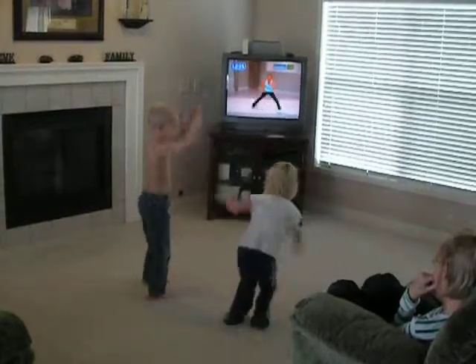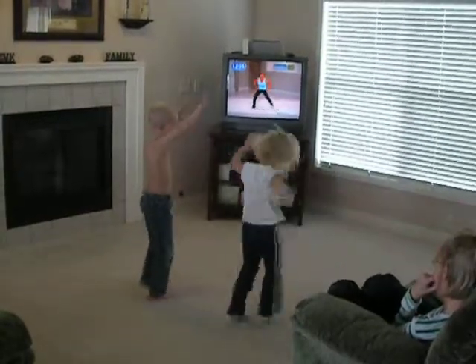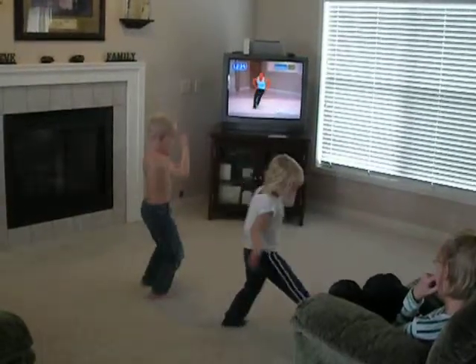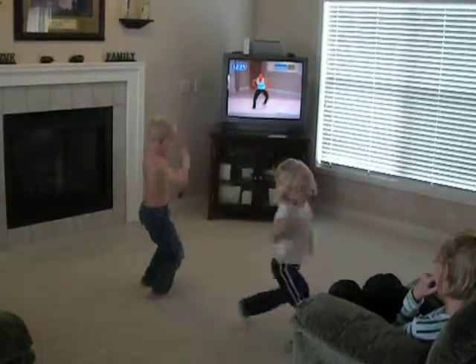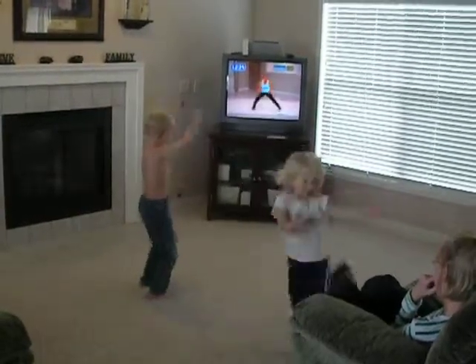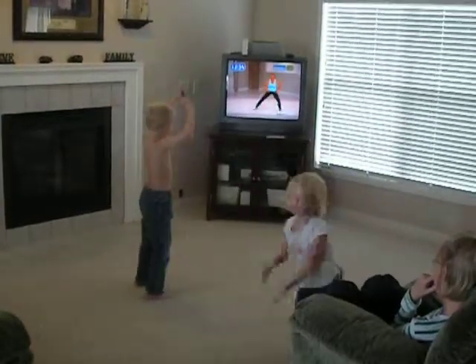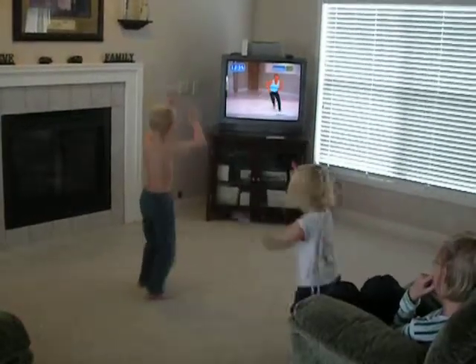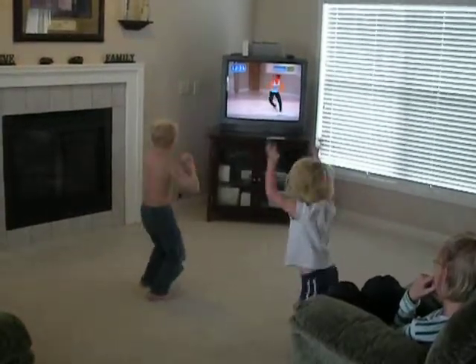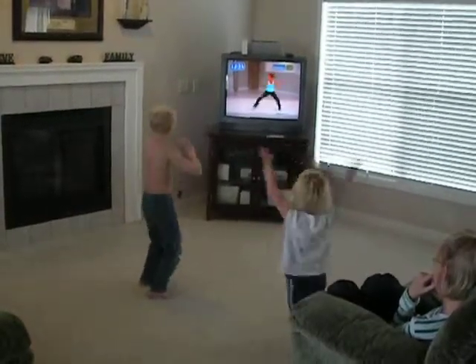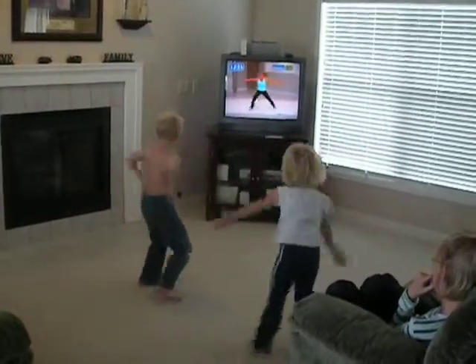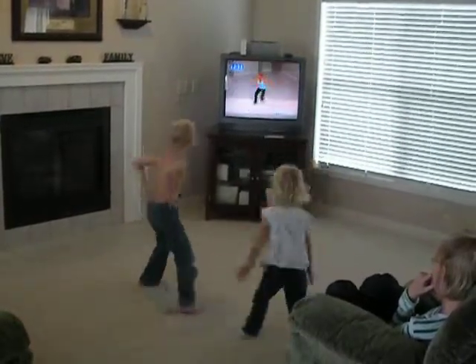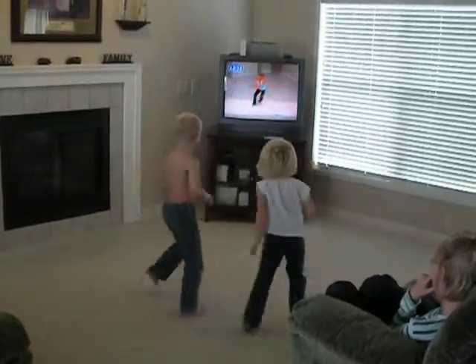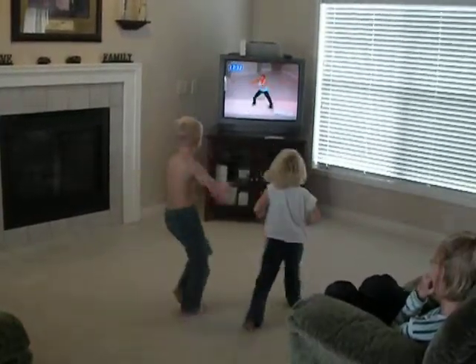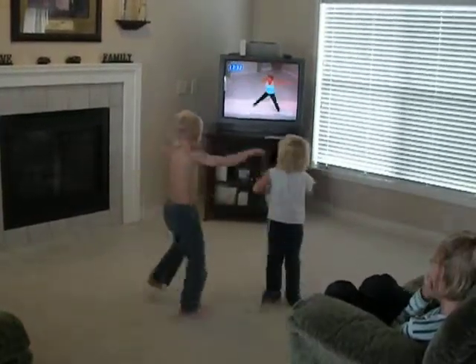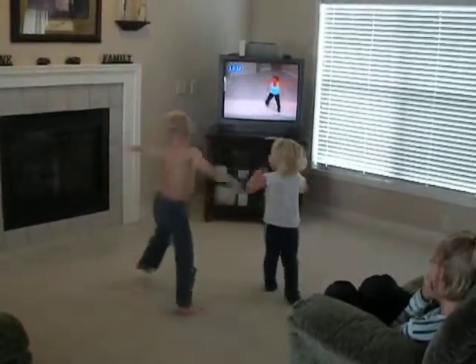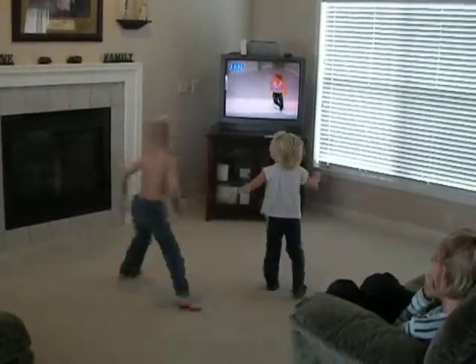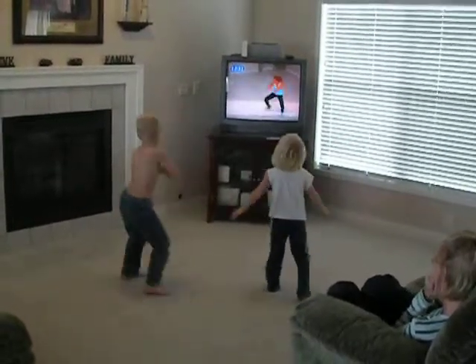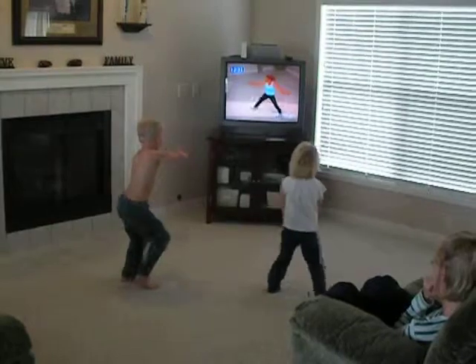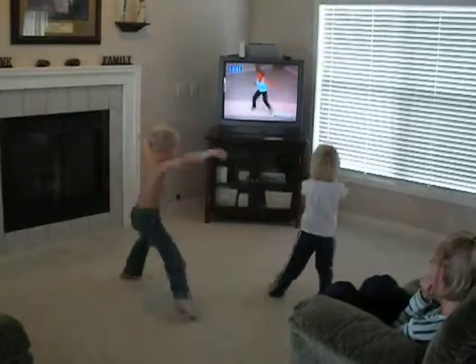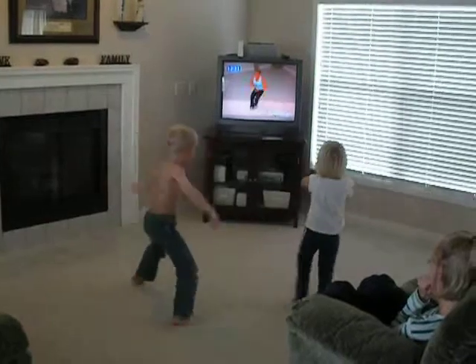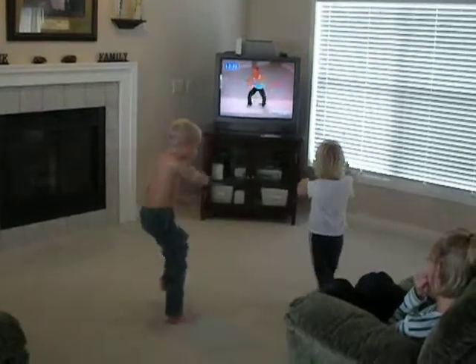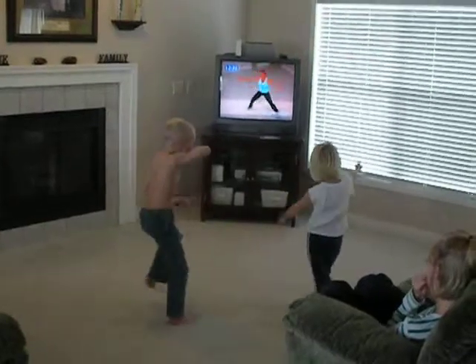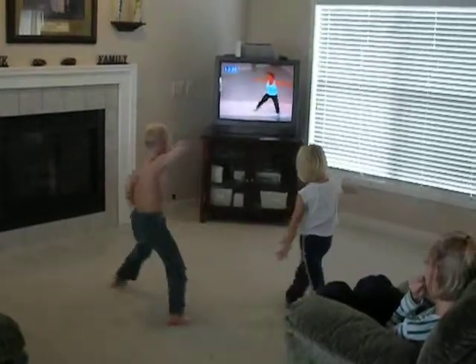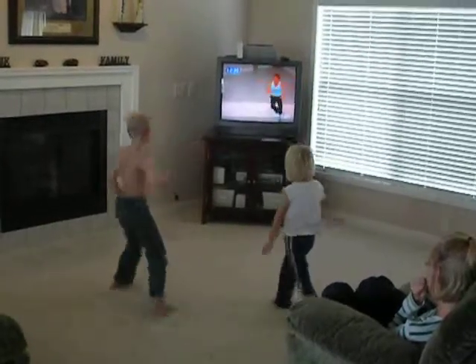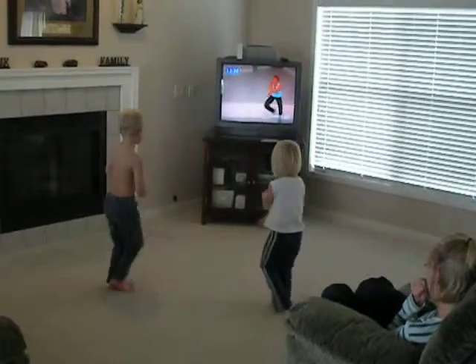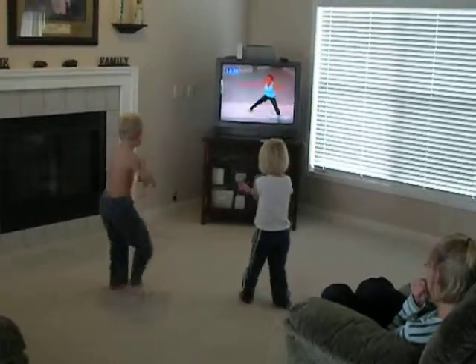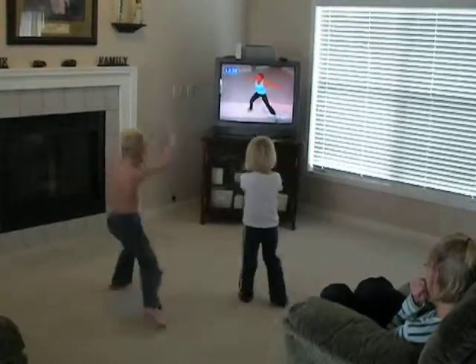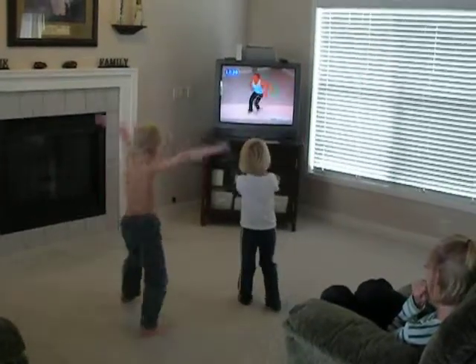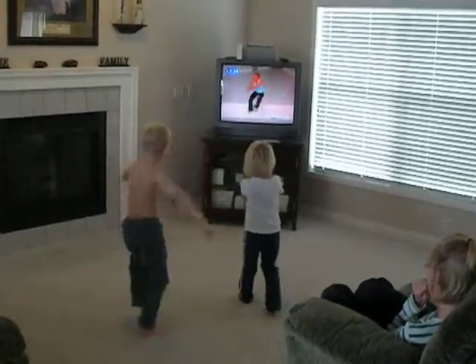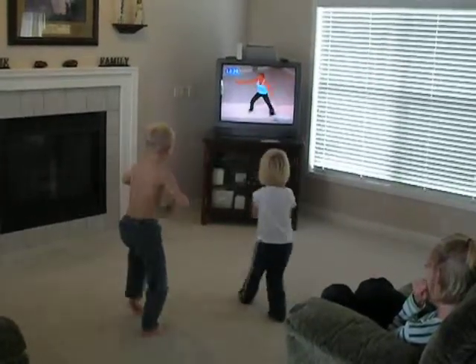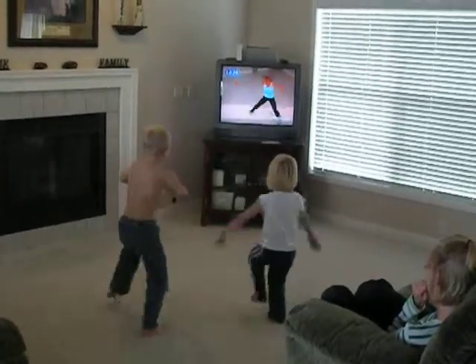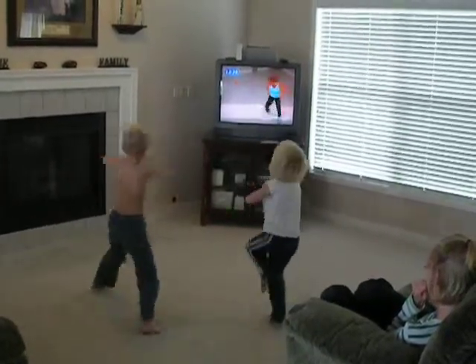Bring me that breast stroke, go, pull, pull. Swing back. You can do this.